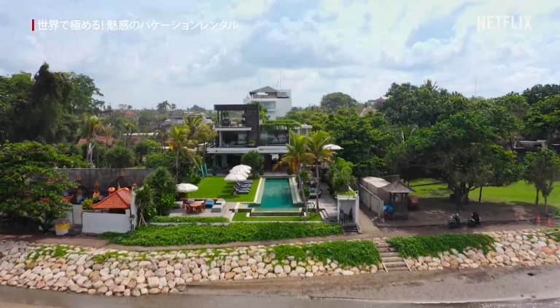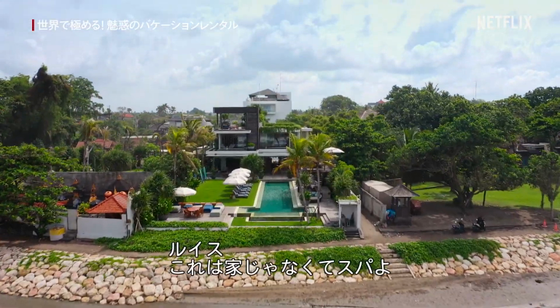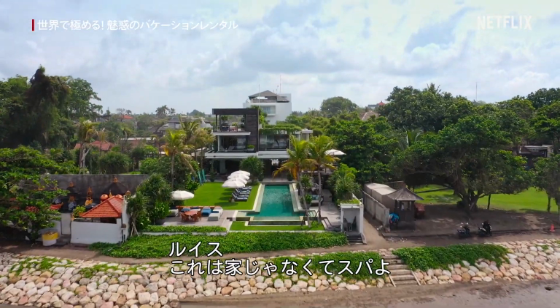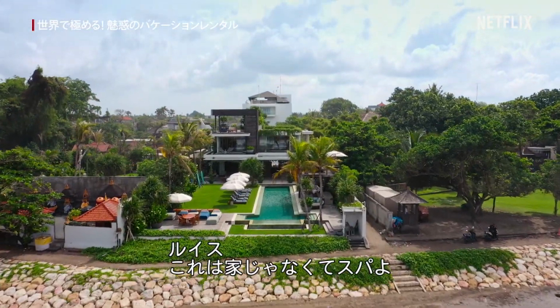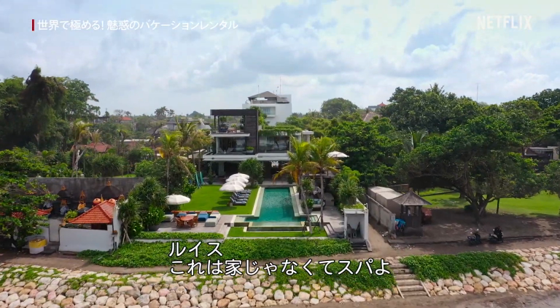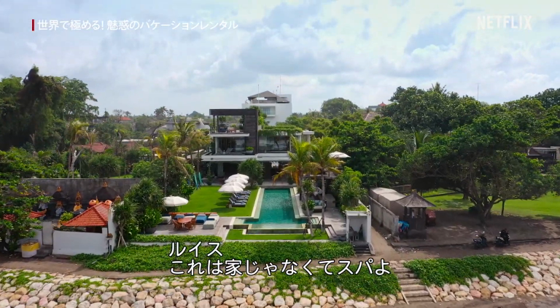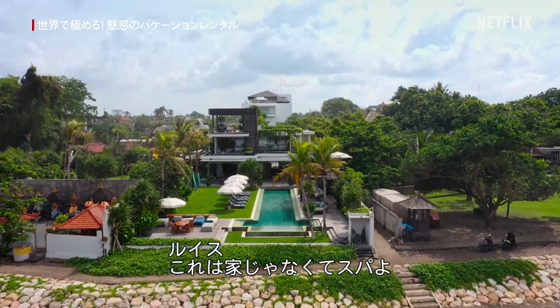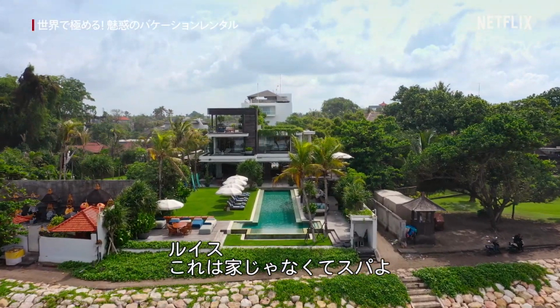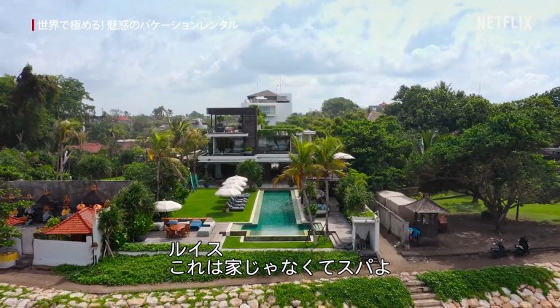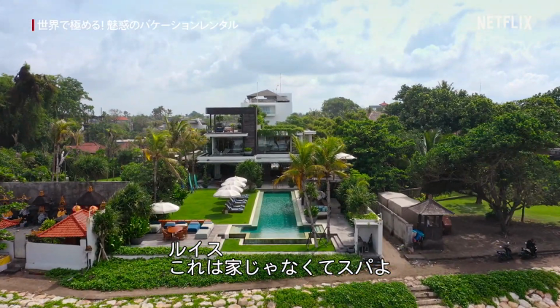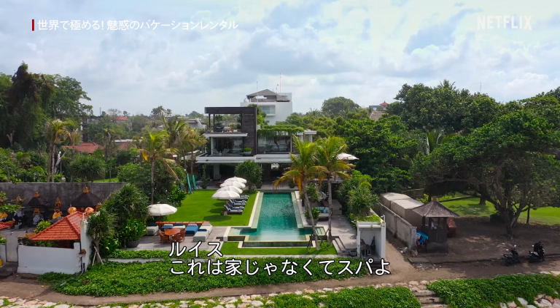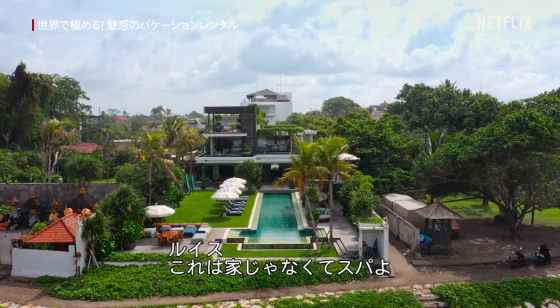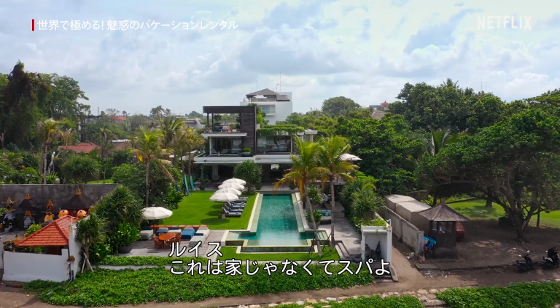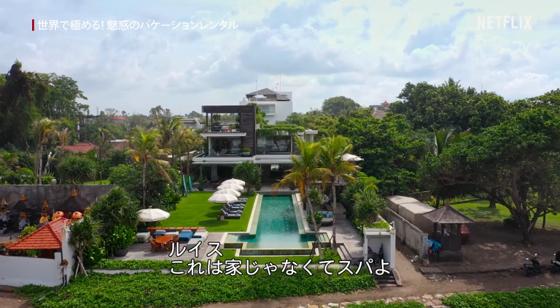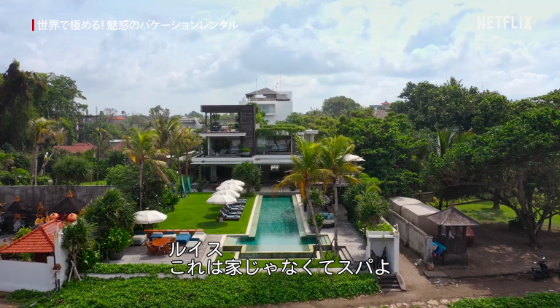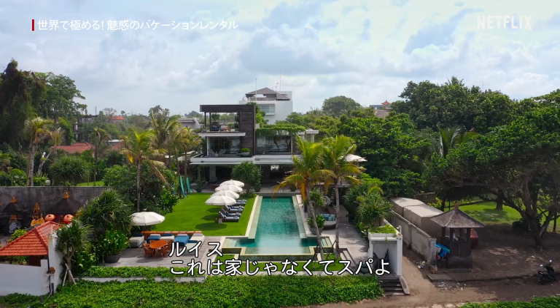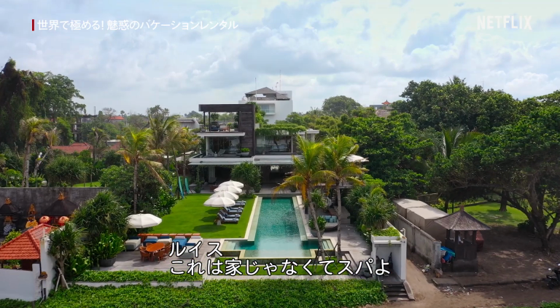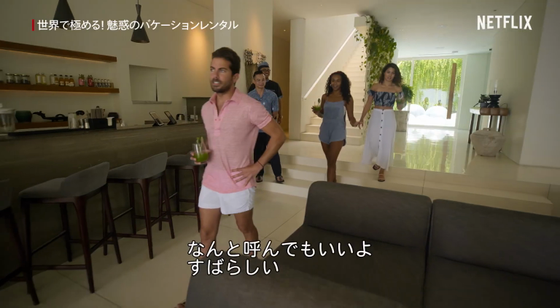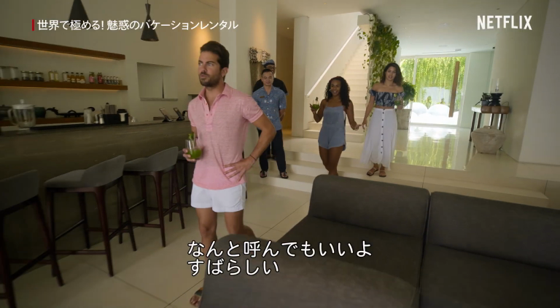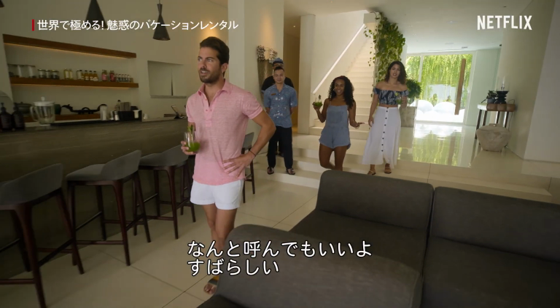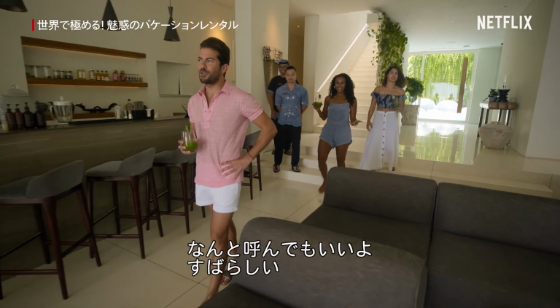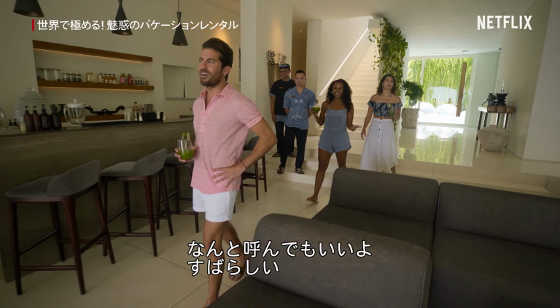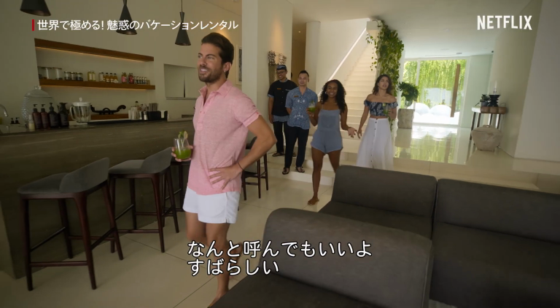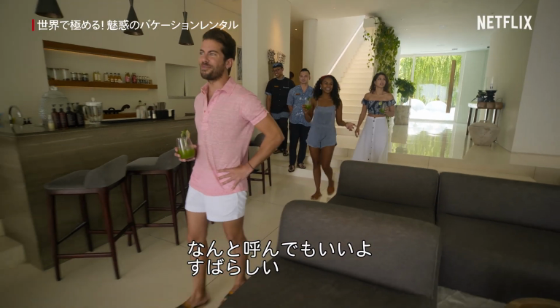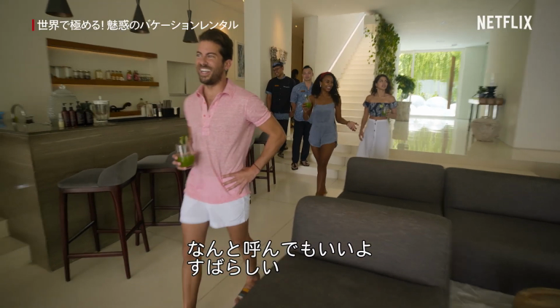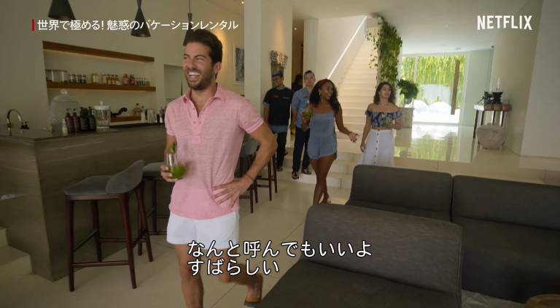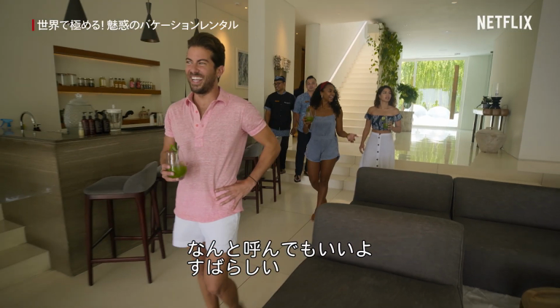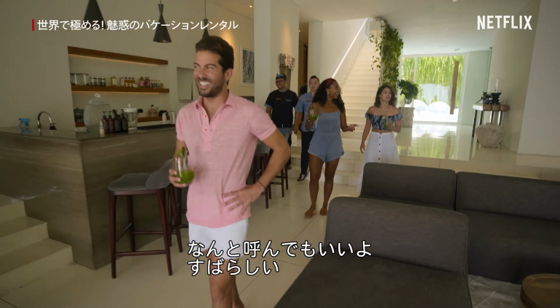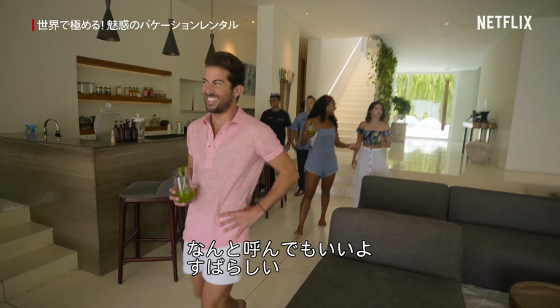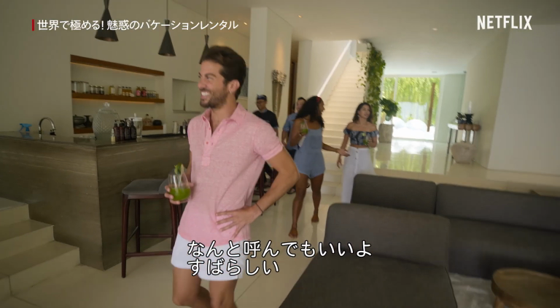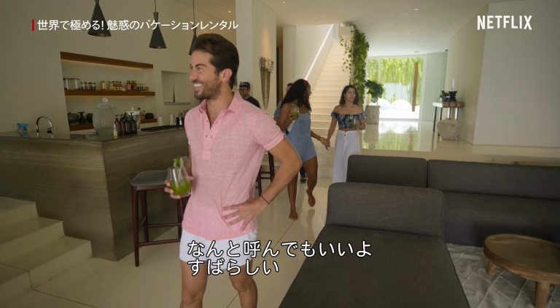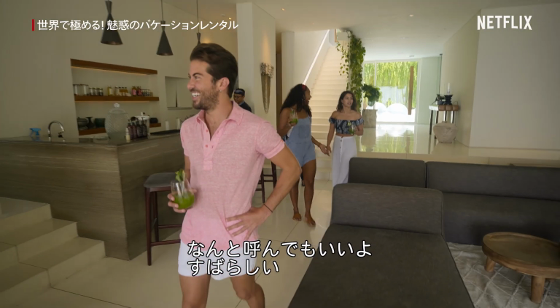Luis, this is not a home — this is a spa. Listen, this is whatever you want it to be. This is great.